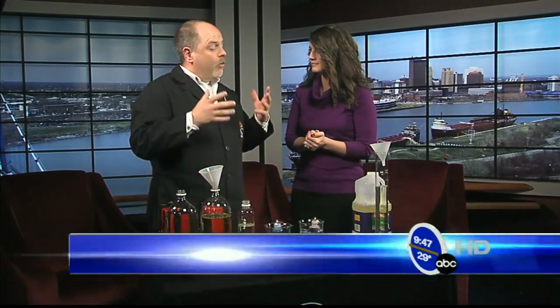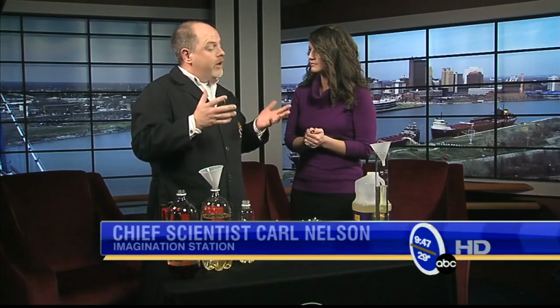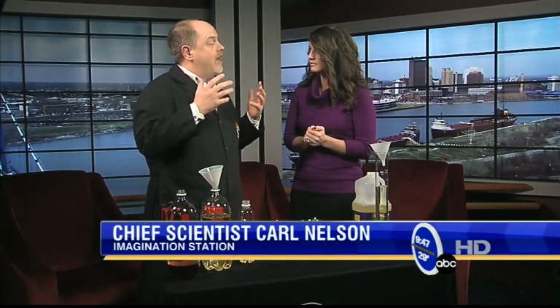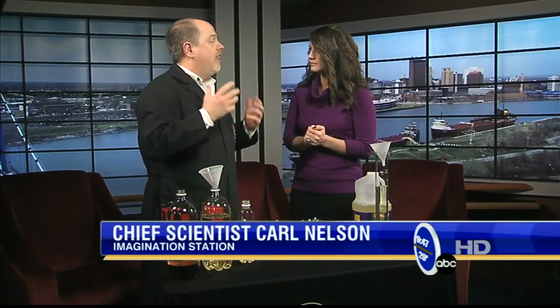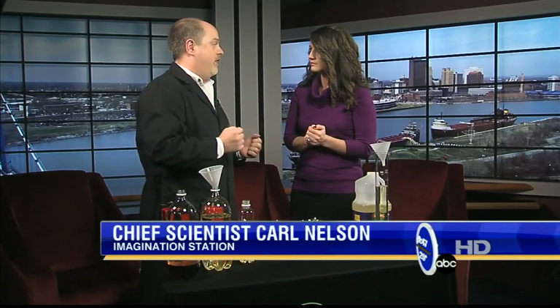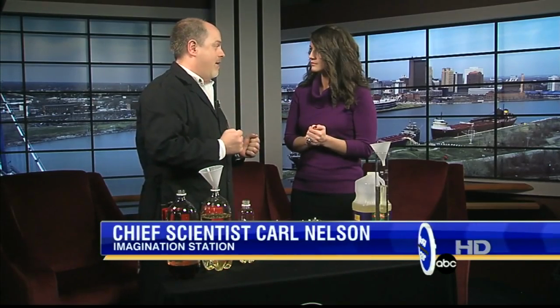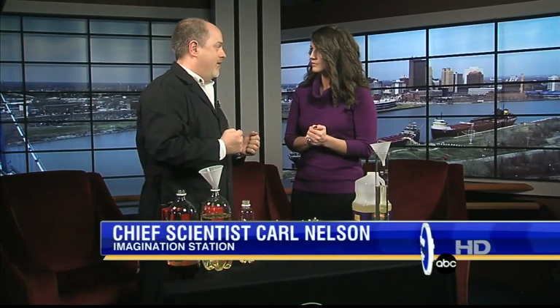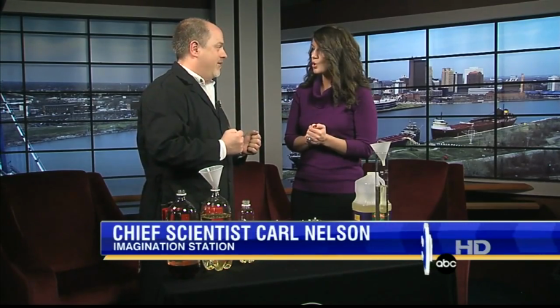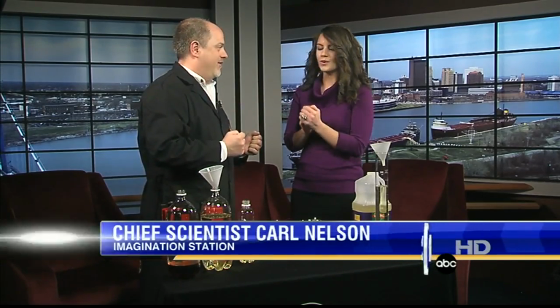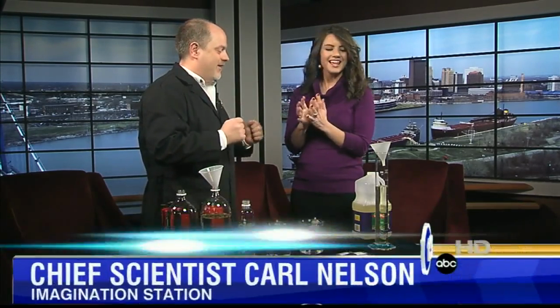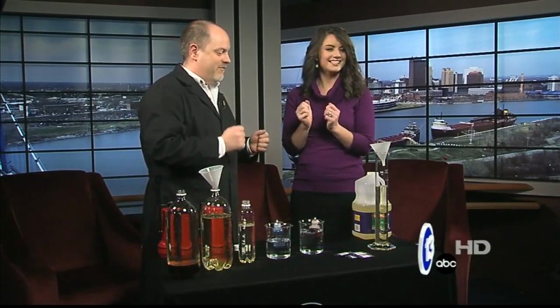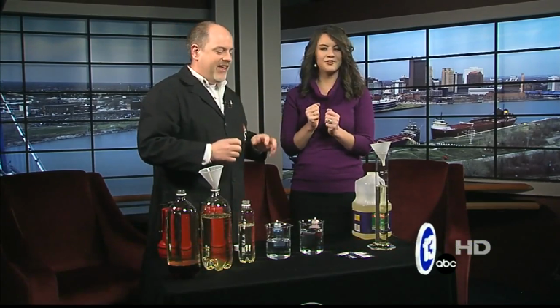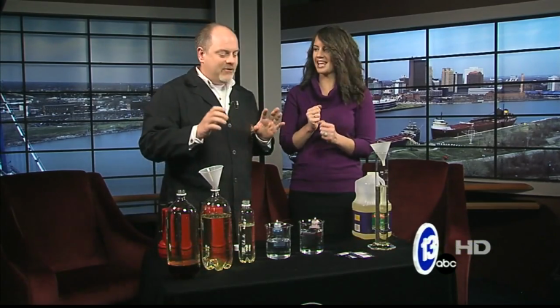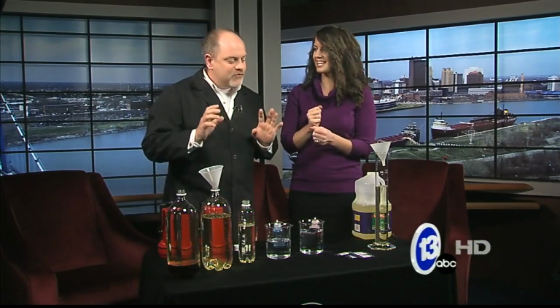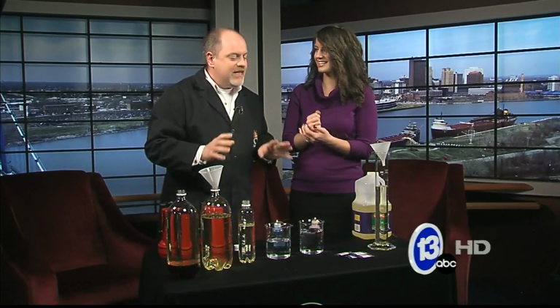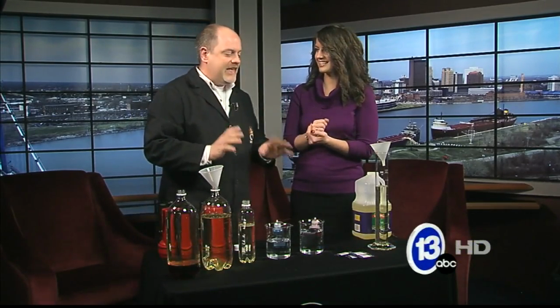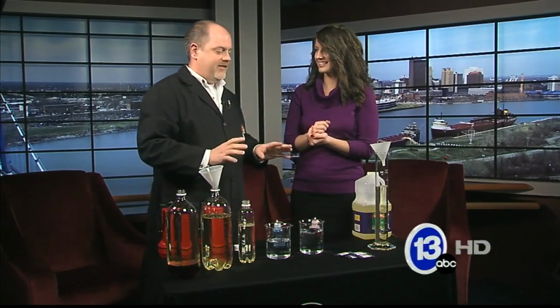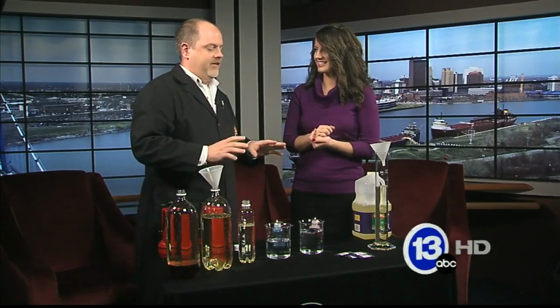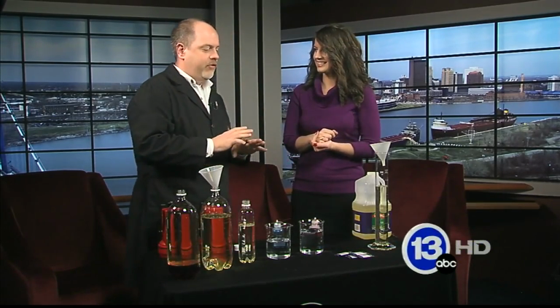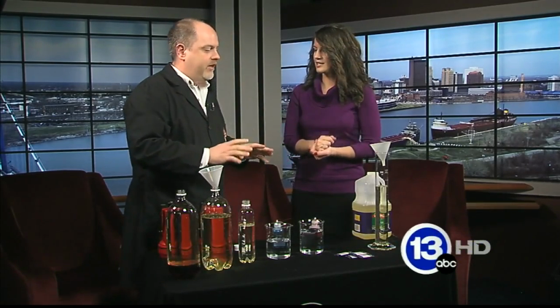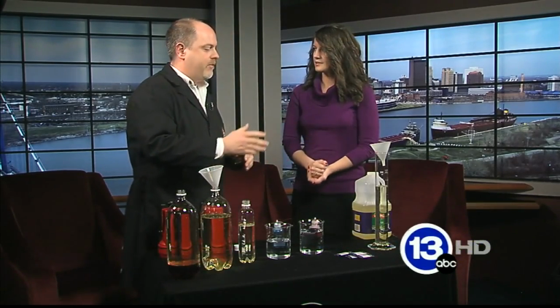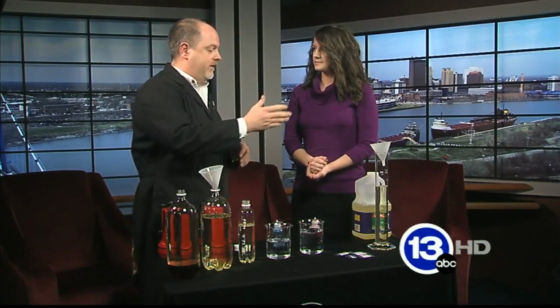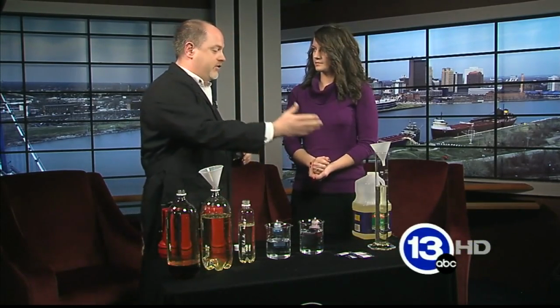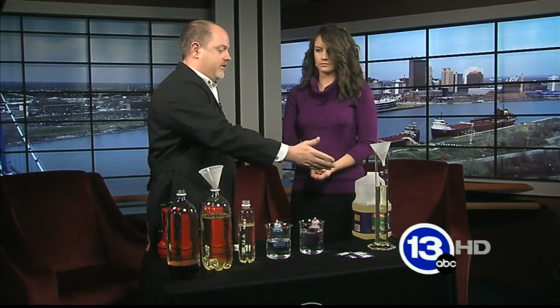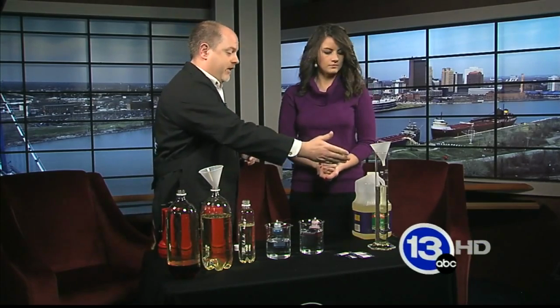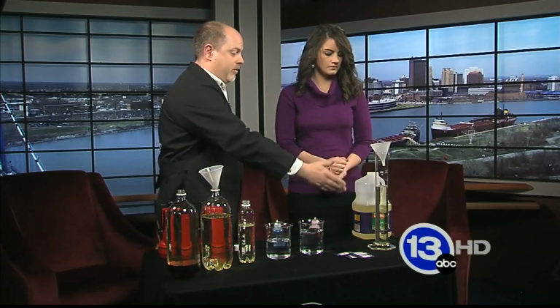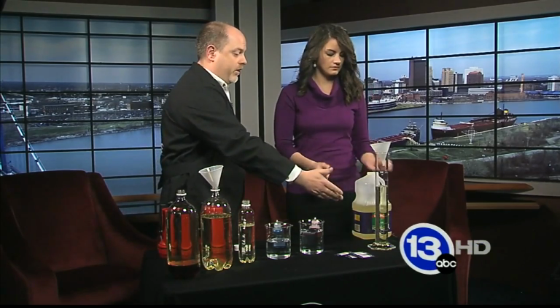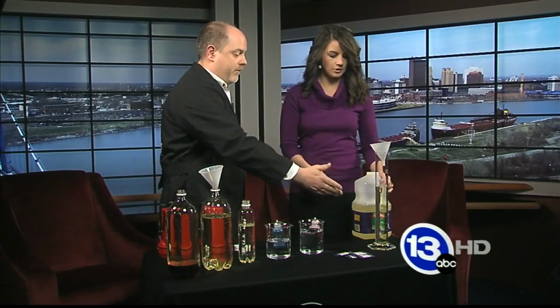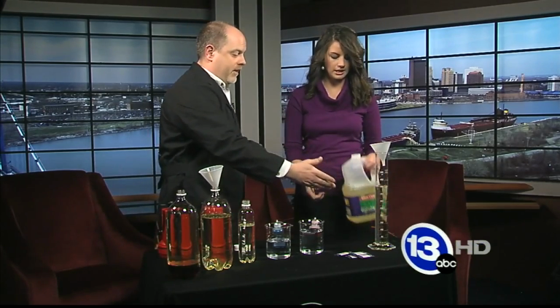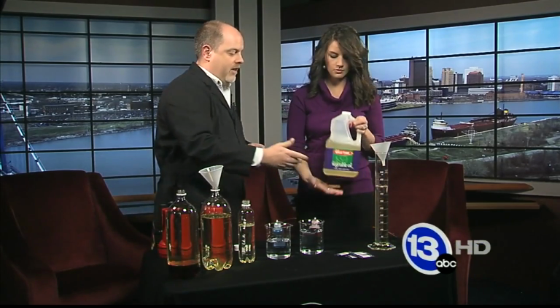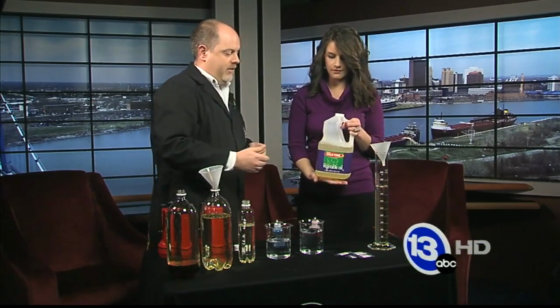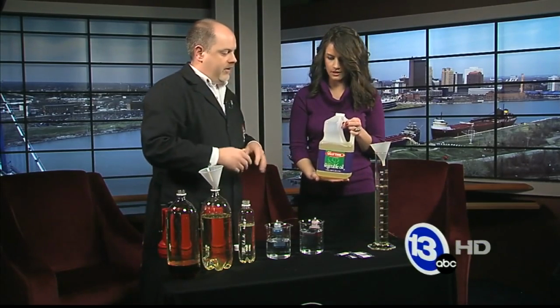We're going to make a lava lamp. Oh, yes, okay. So it's really easy. The ingredients are basically just some vegetable oil, which we have here.